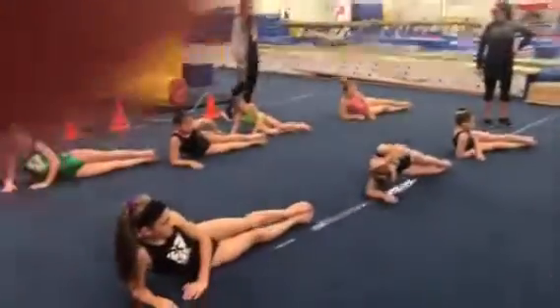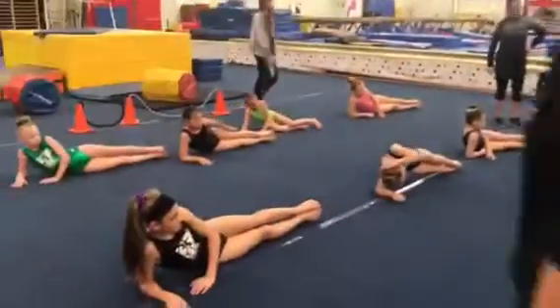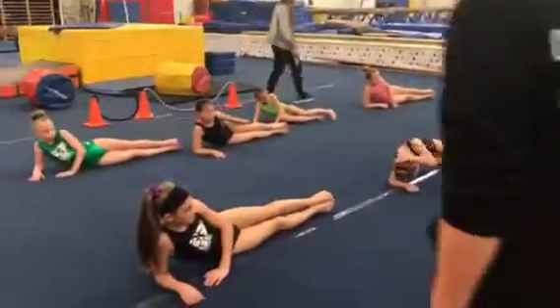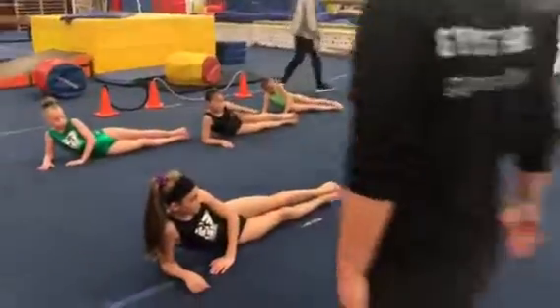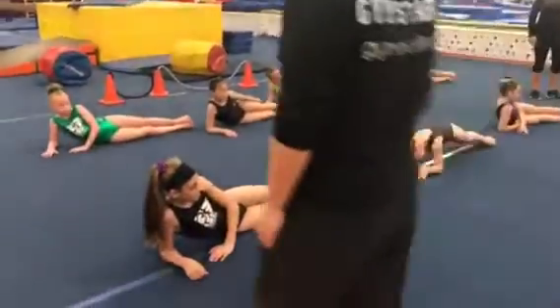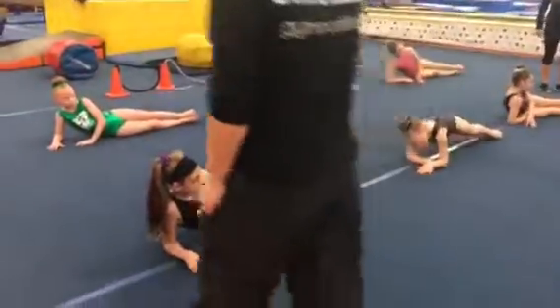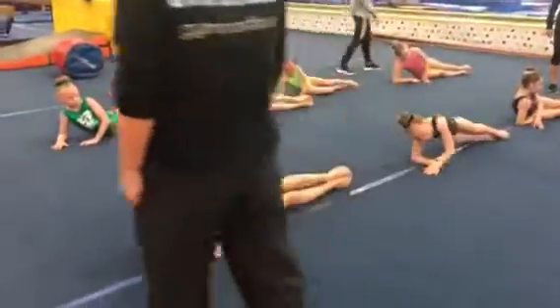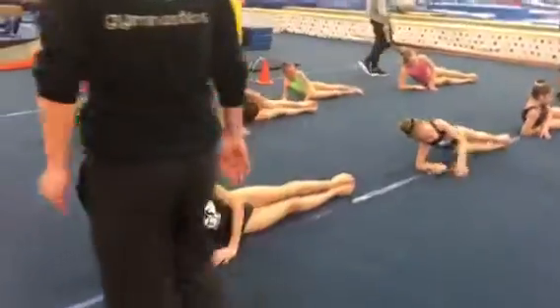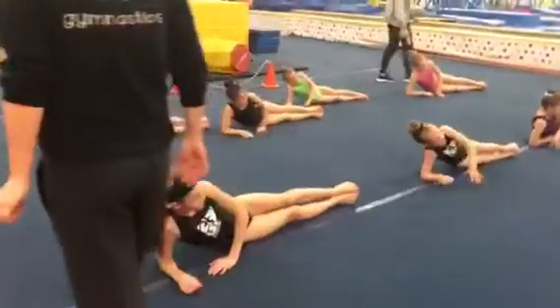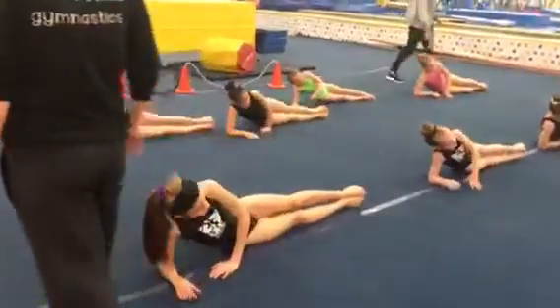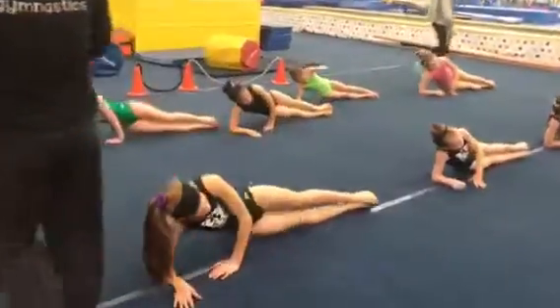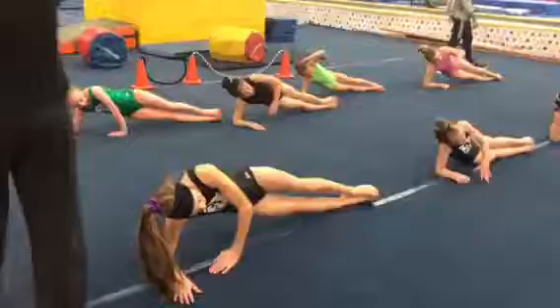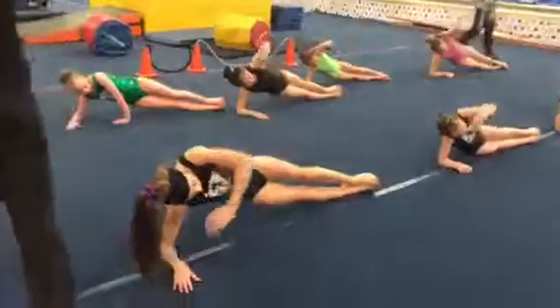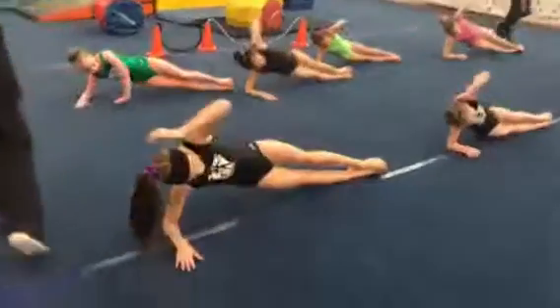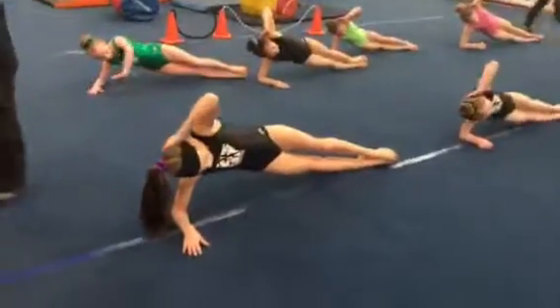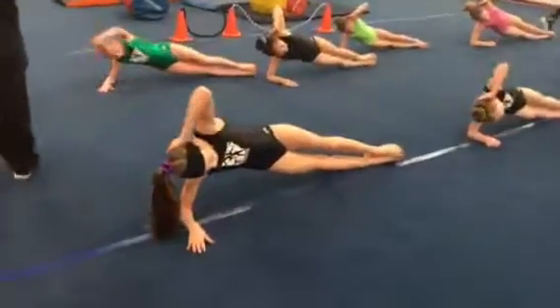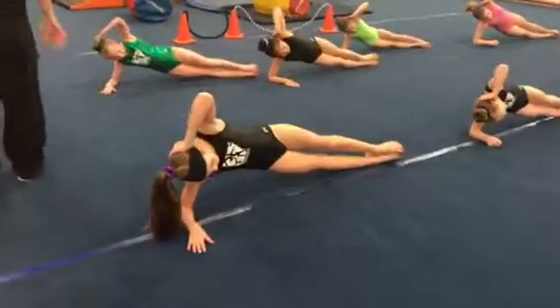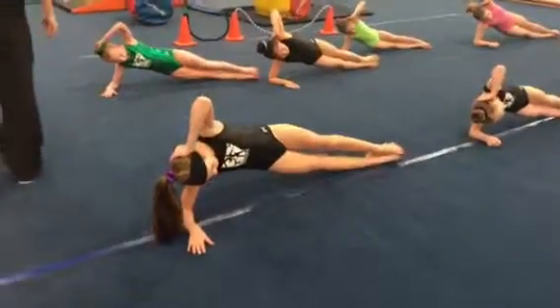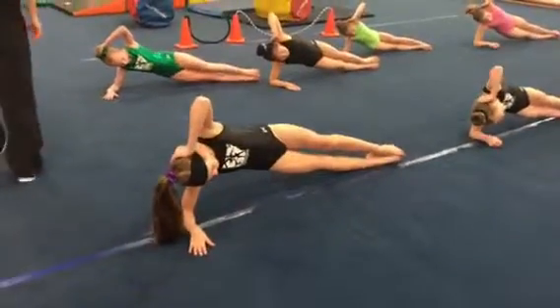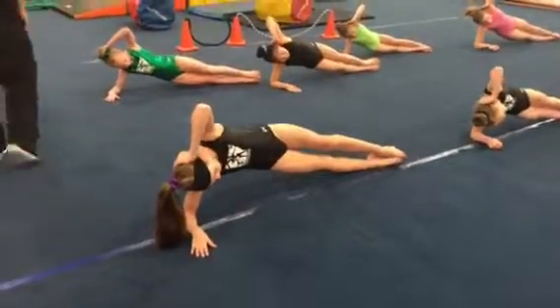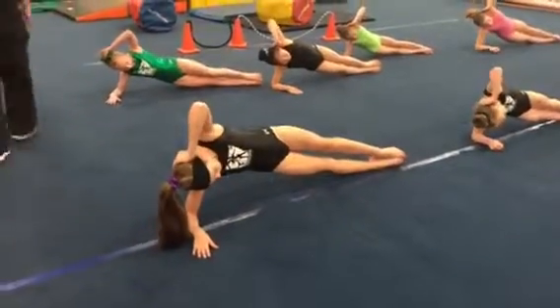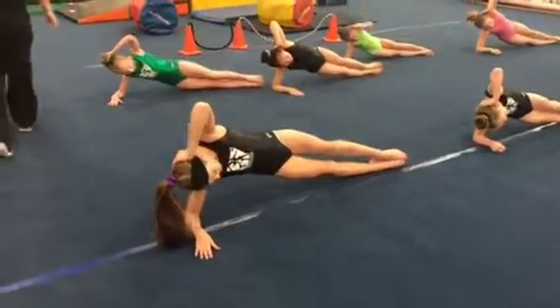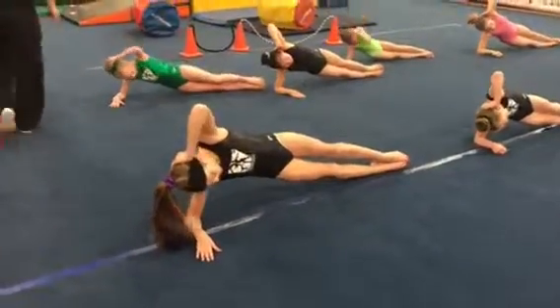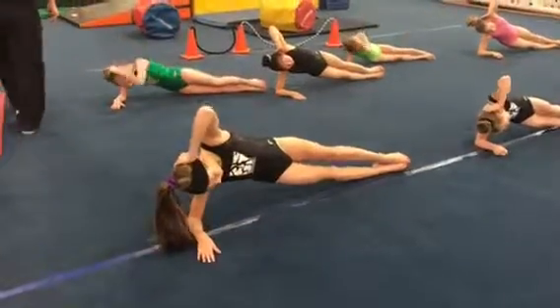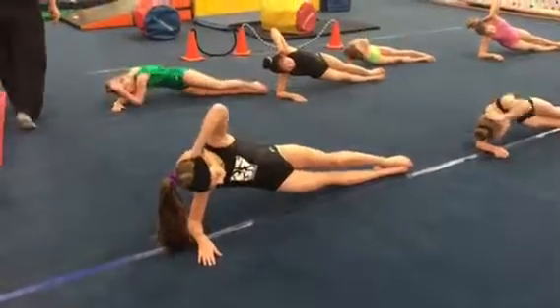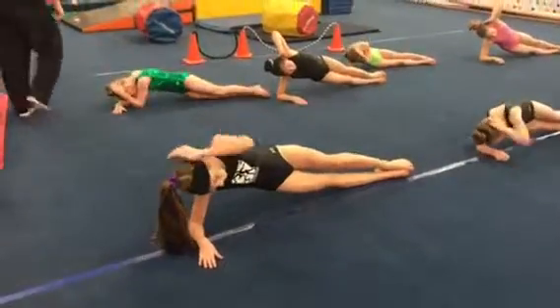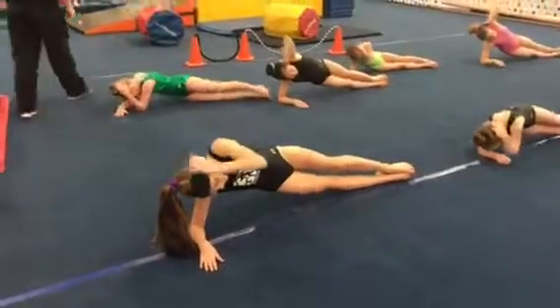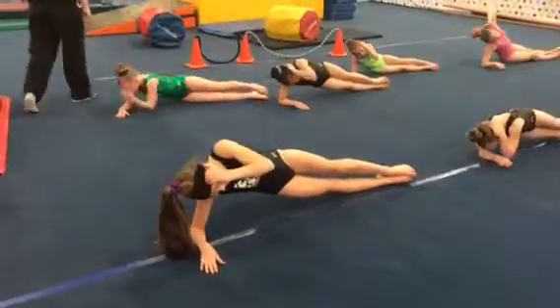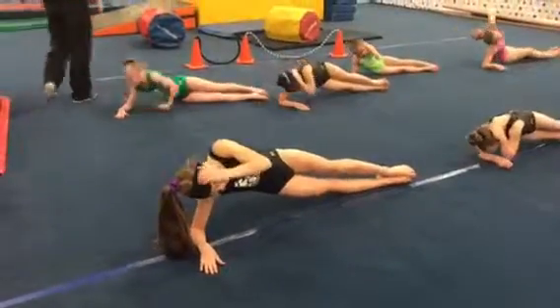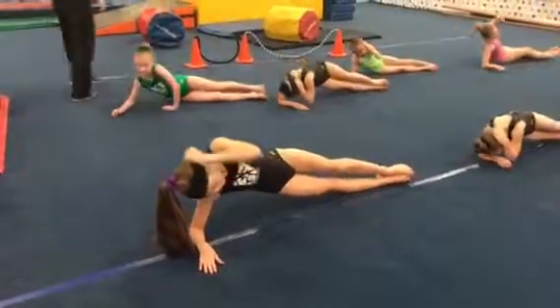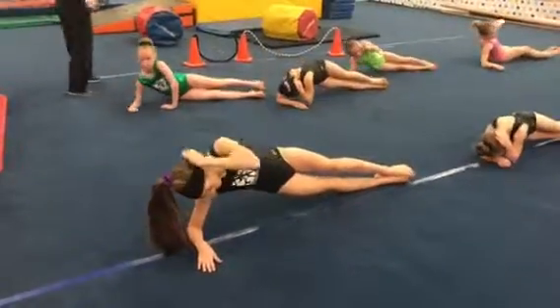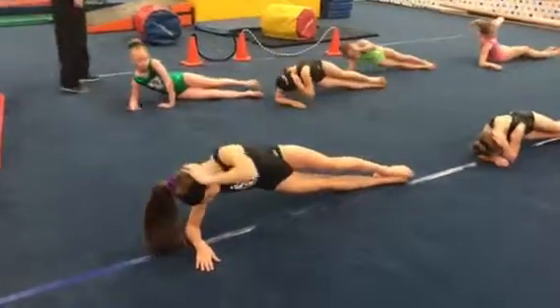Now, everybody else, put your hand behind your head. What we're going to do is we're going to pull our chest in, tap it to the floor, and back.